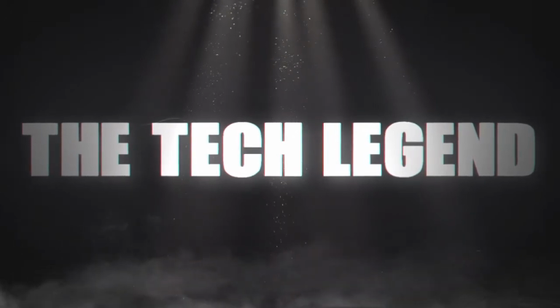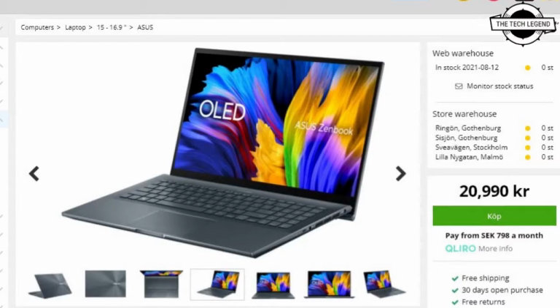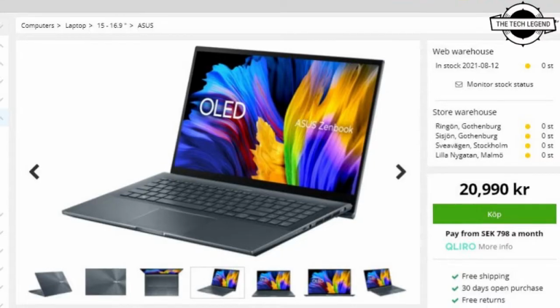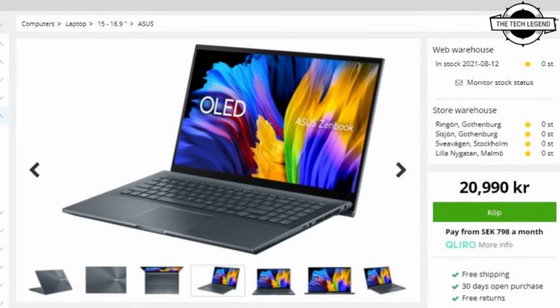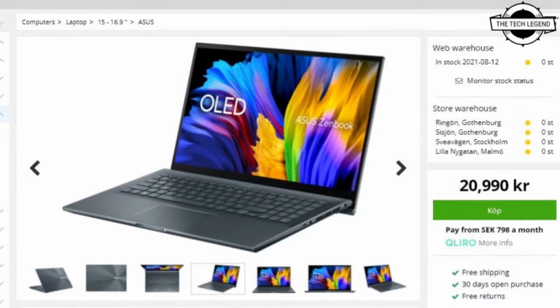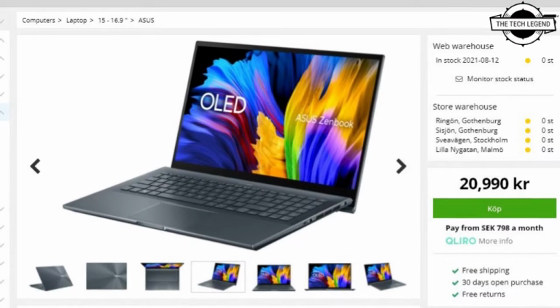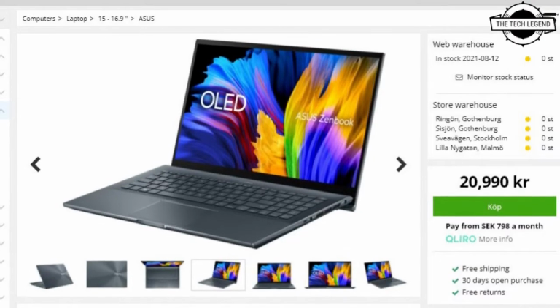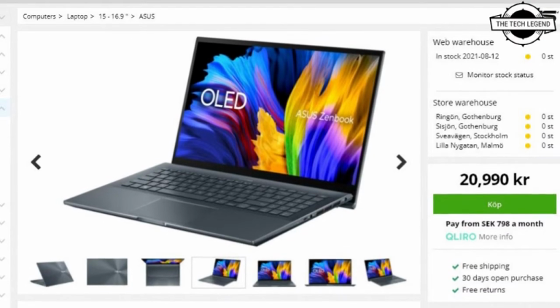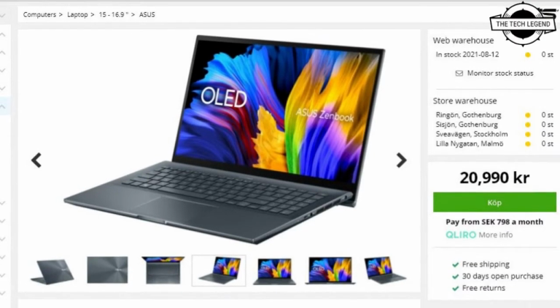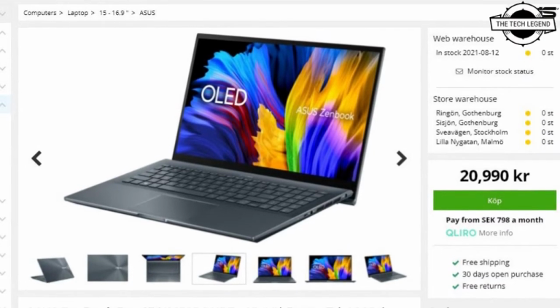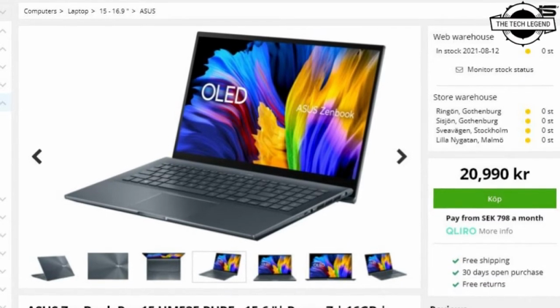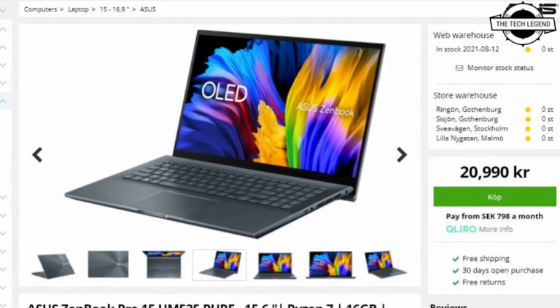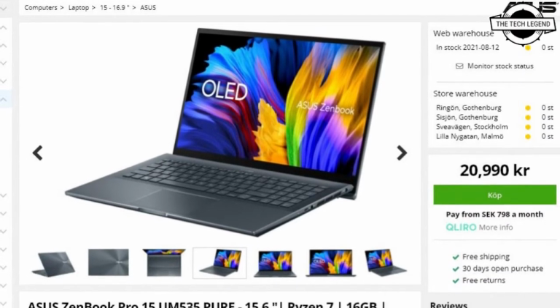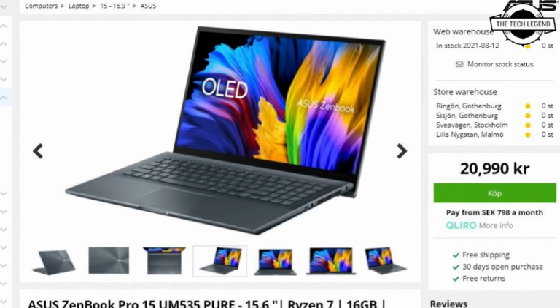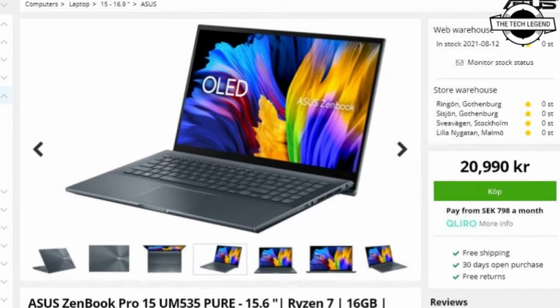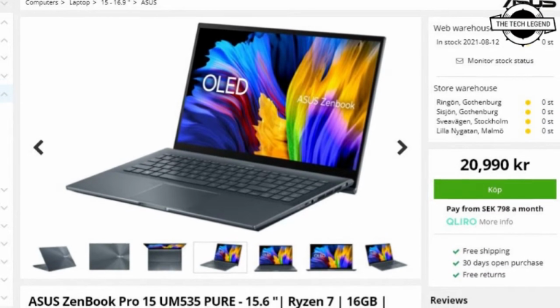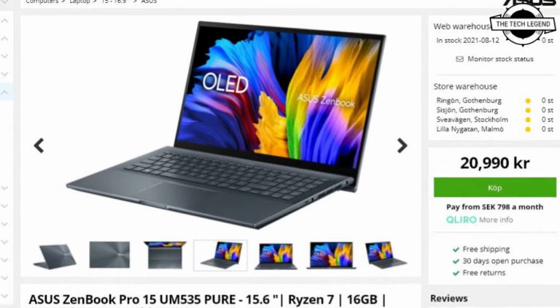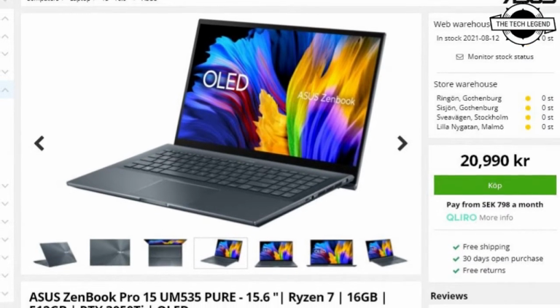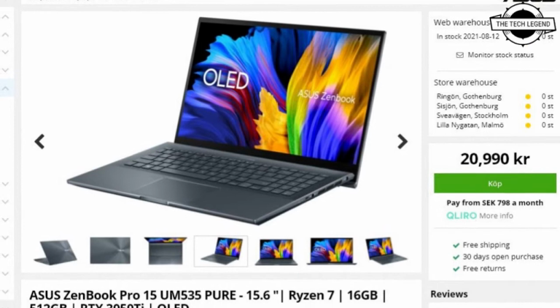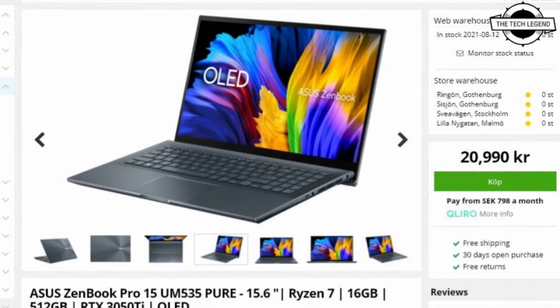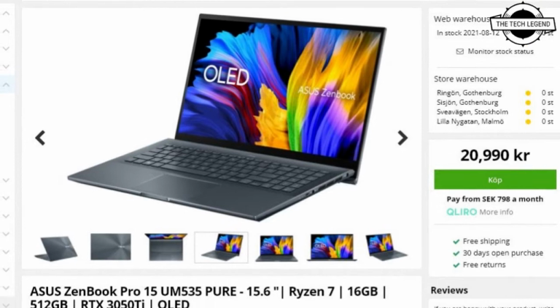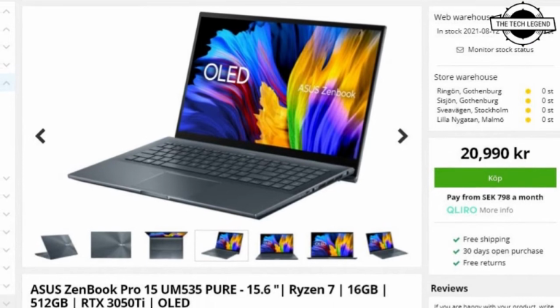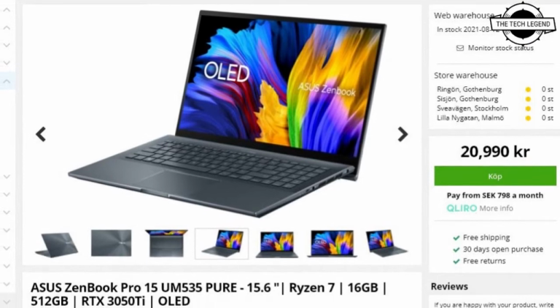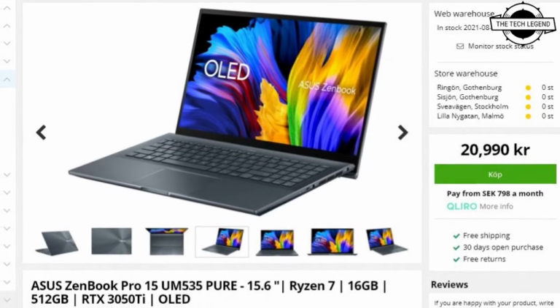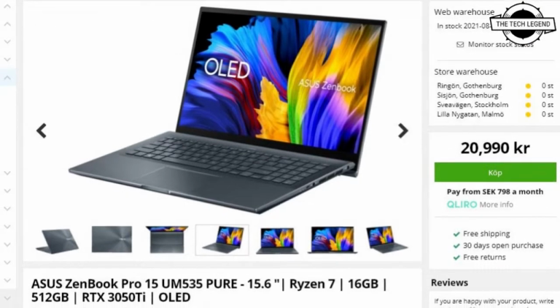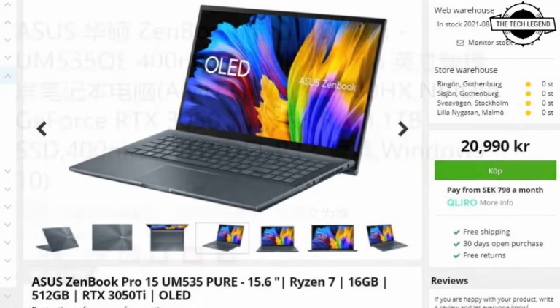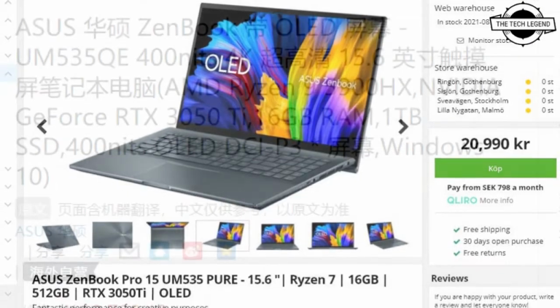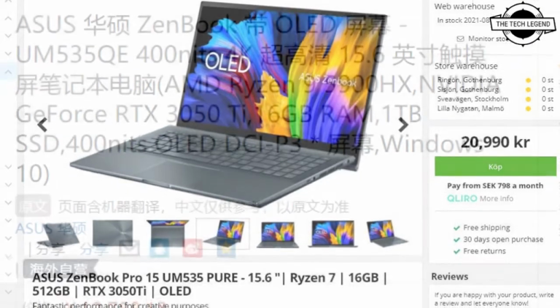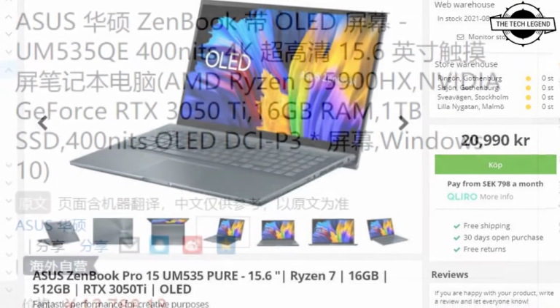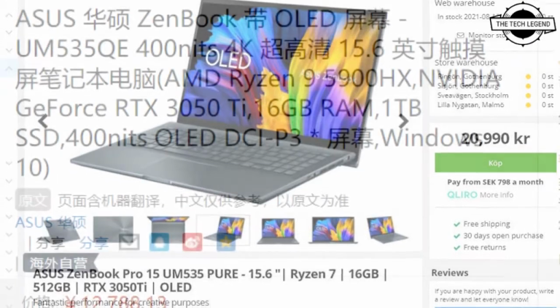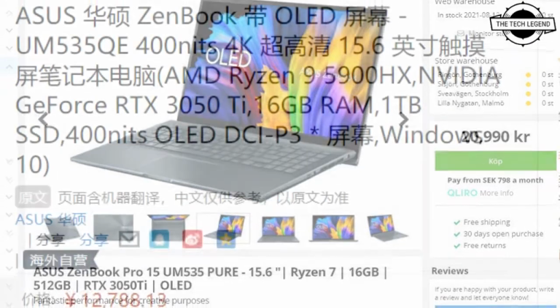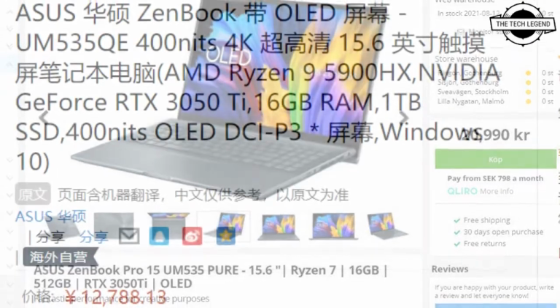Hello friends, welcome to the TechLizzen channel. Today I will talk about the Asus Zenbook 15.